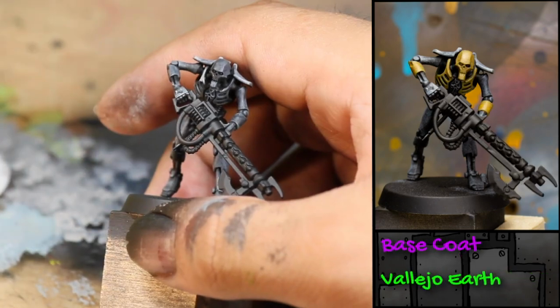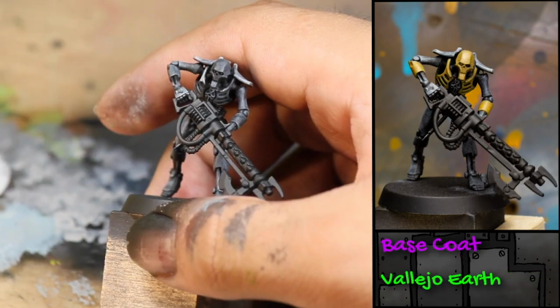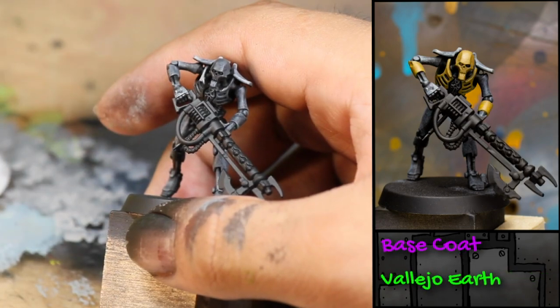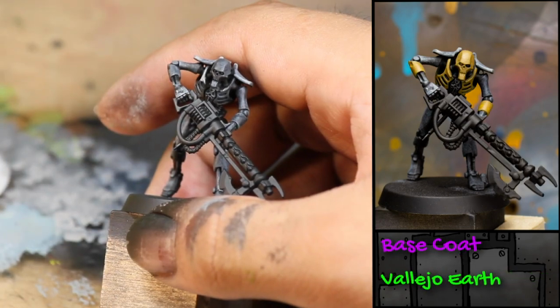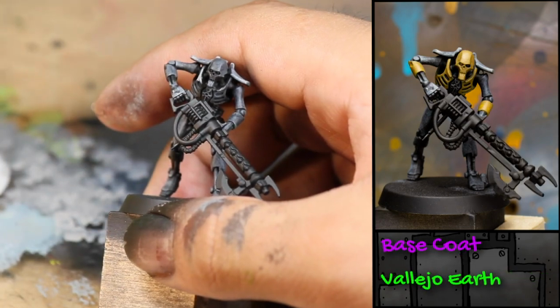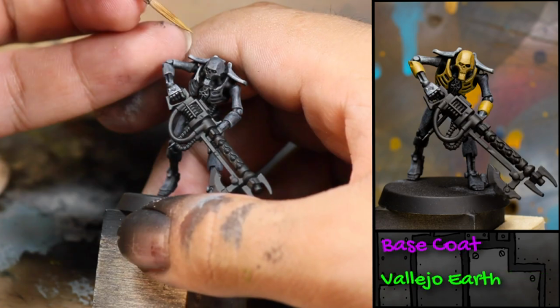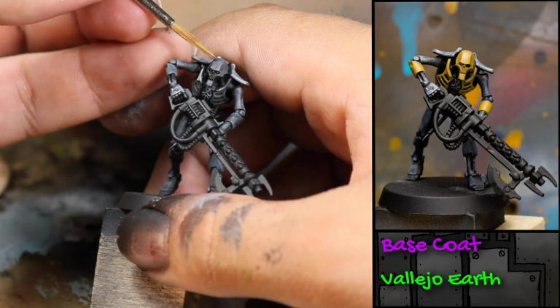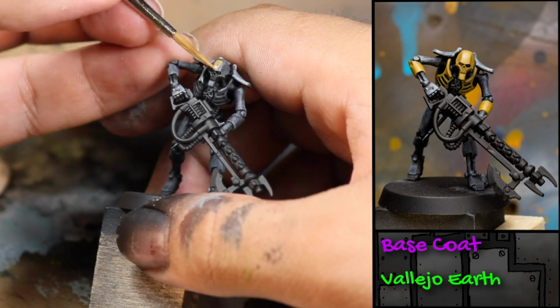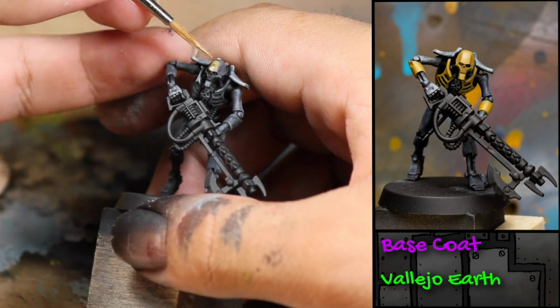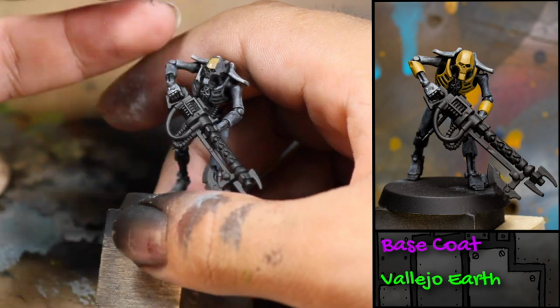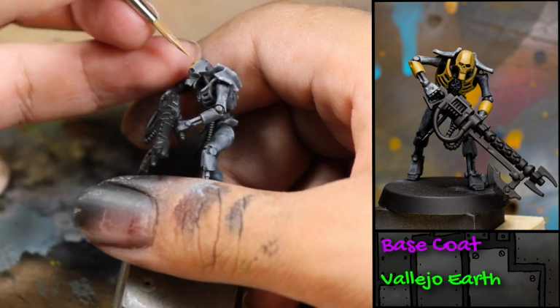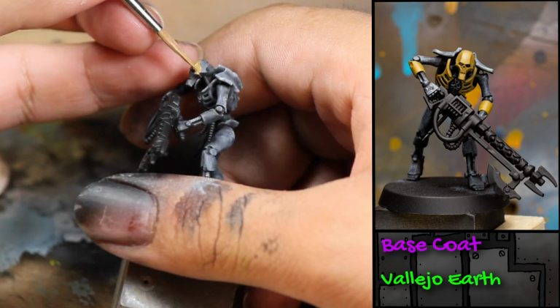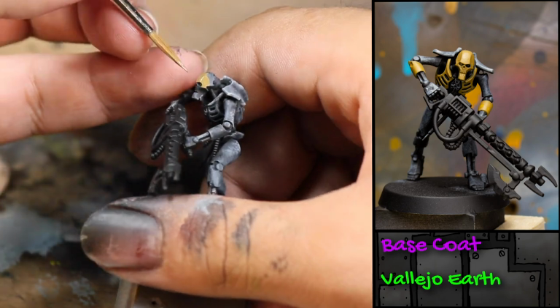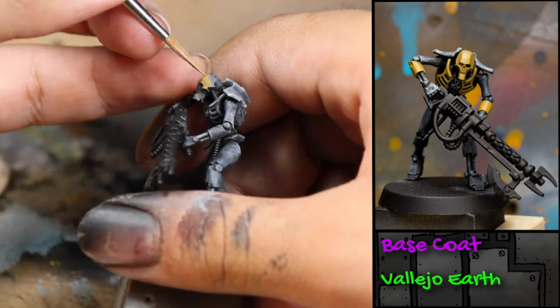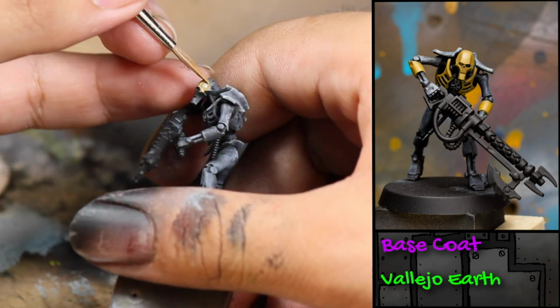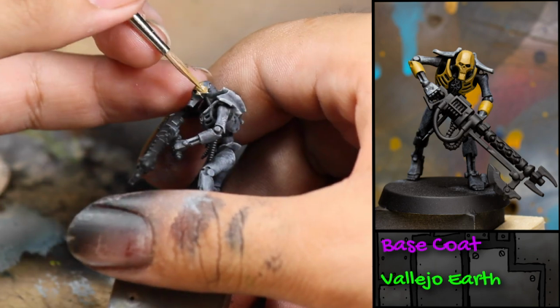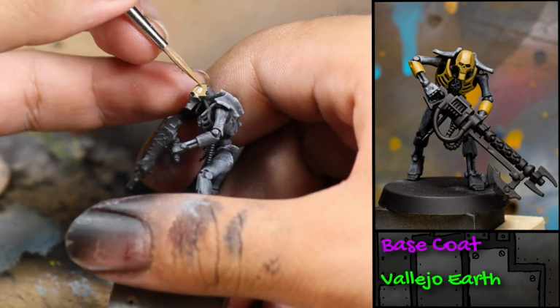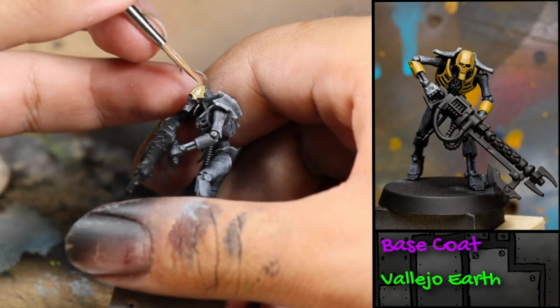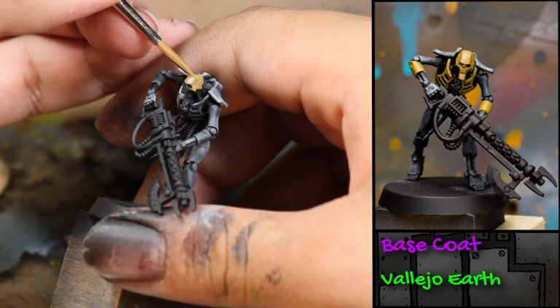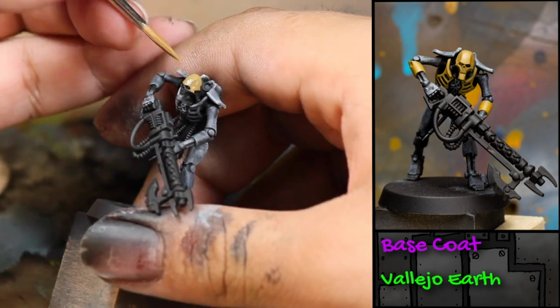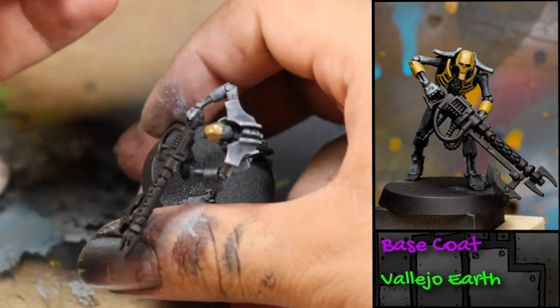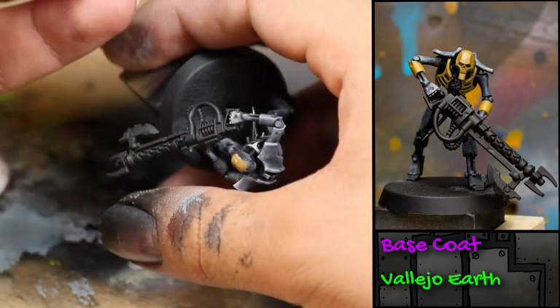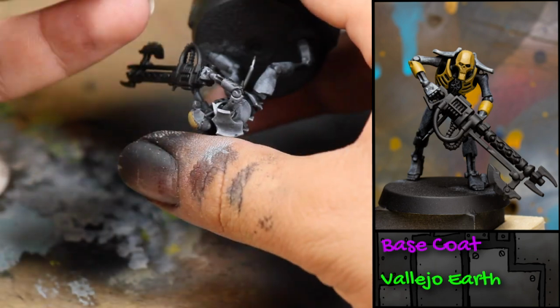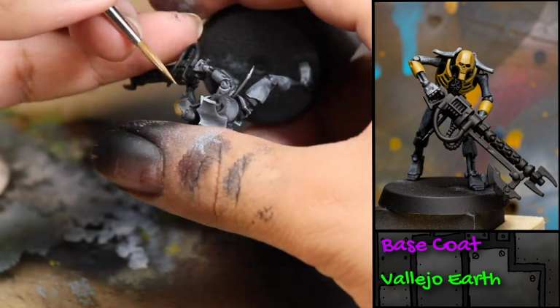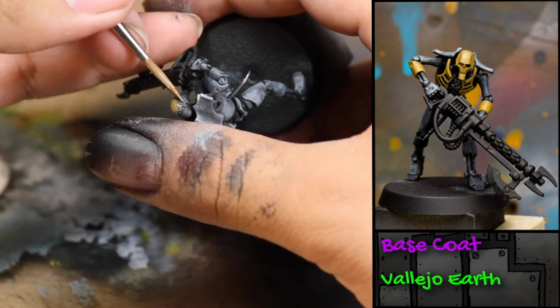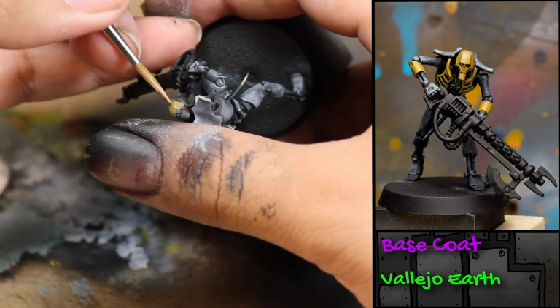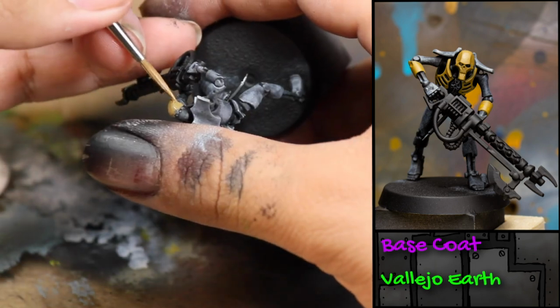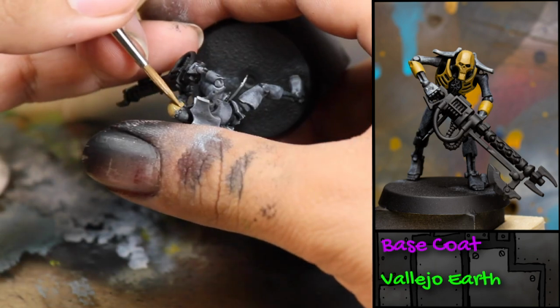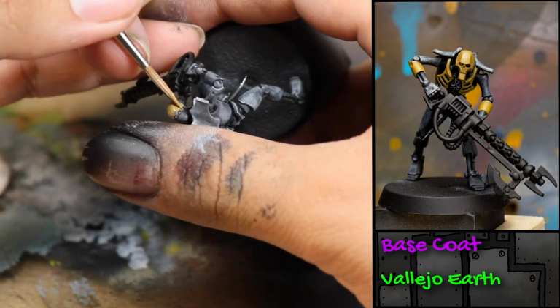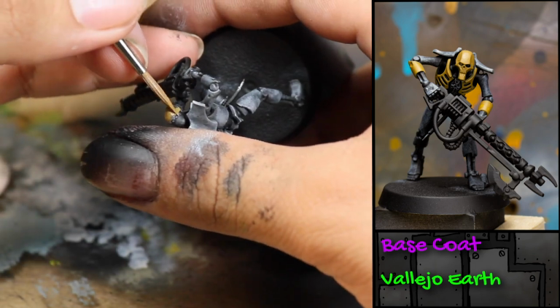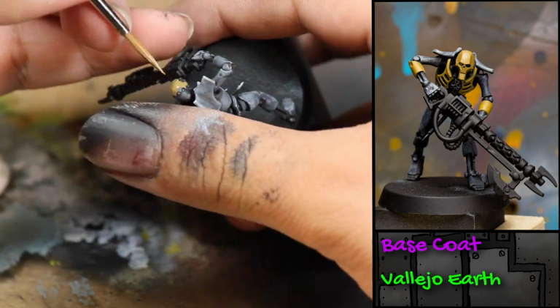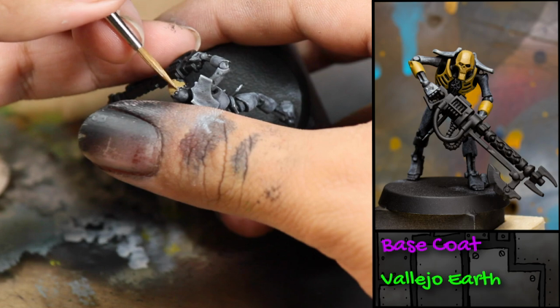Then I picked out his head, his forearms, and his chest with some Vallejo Earth.